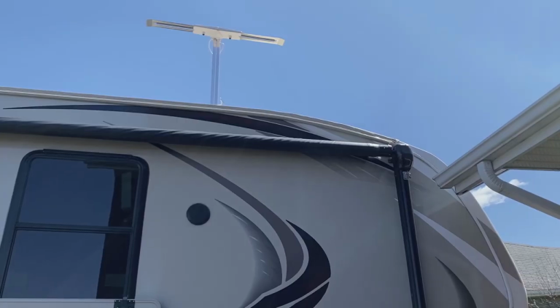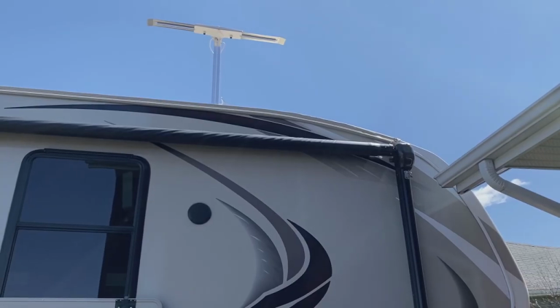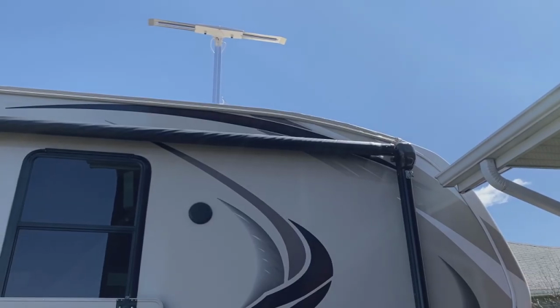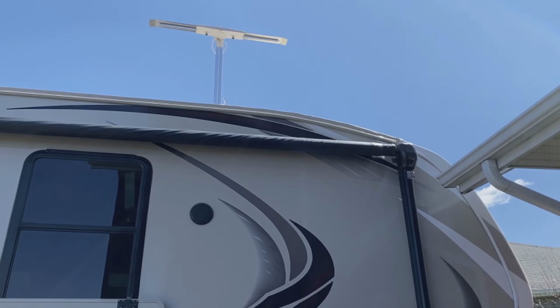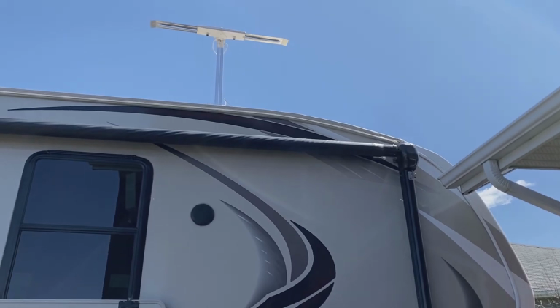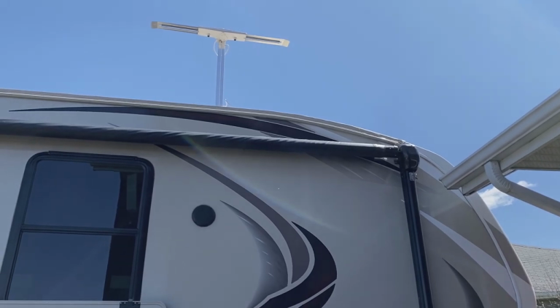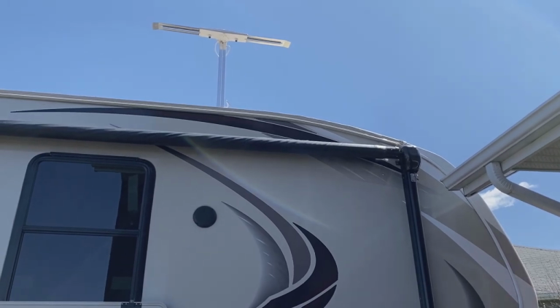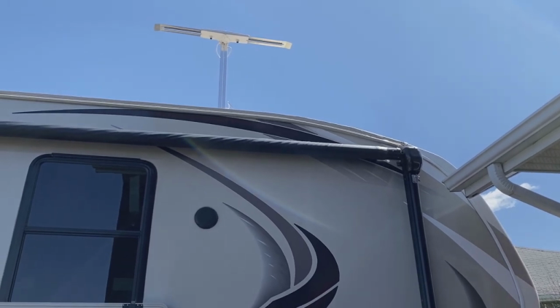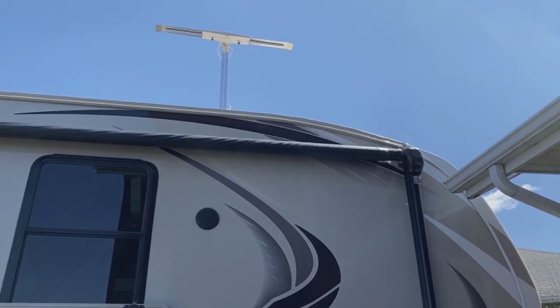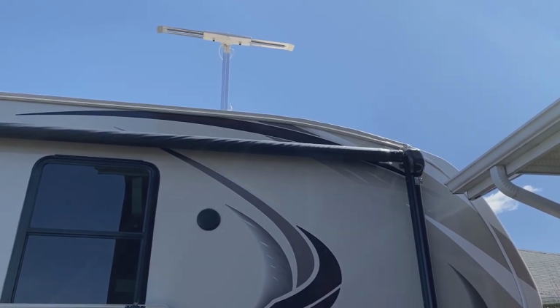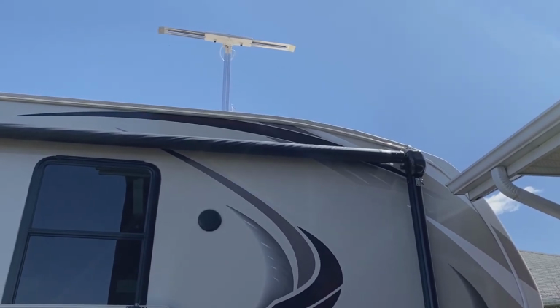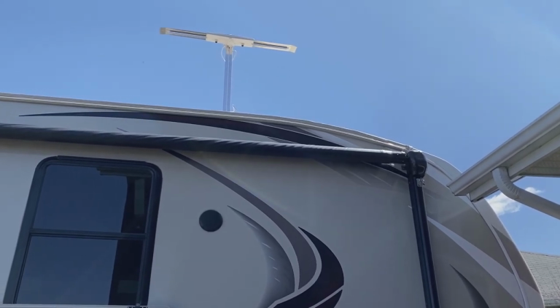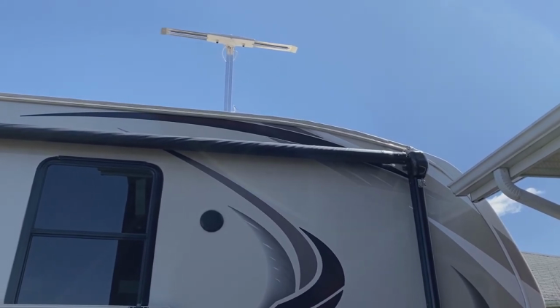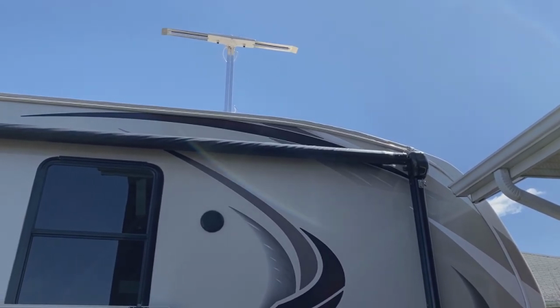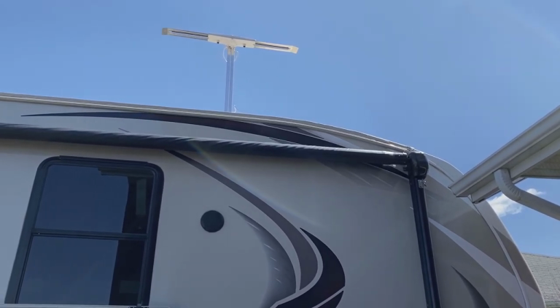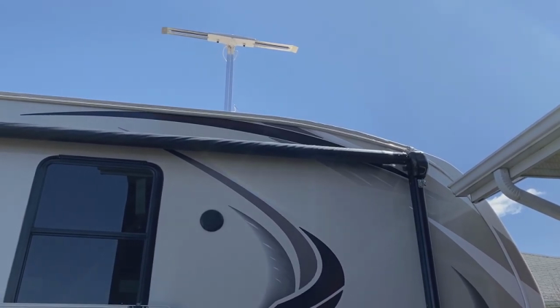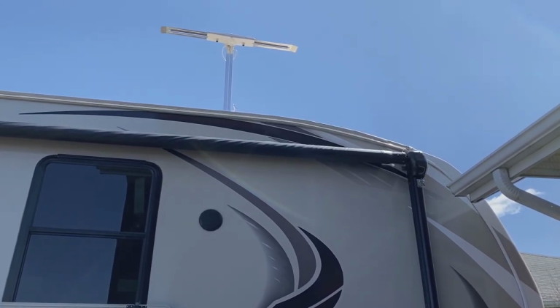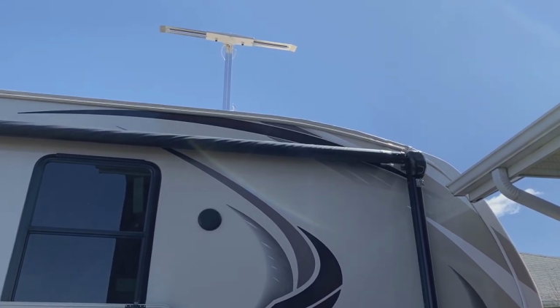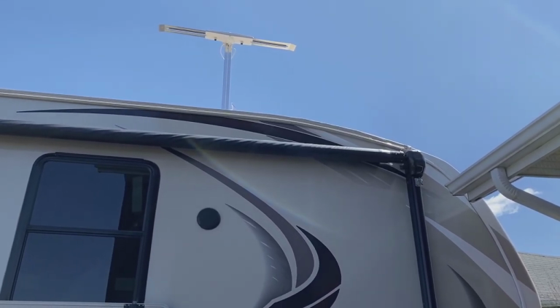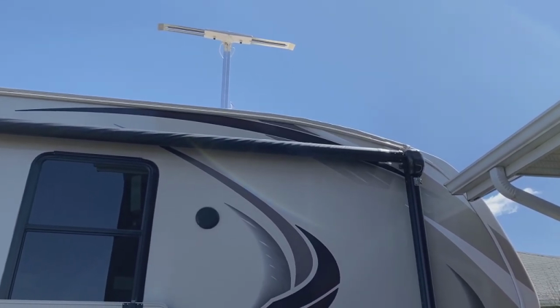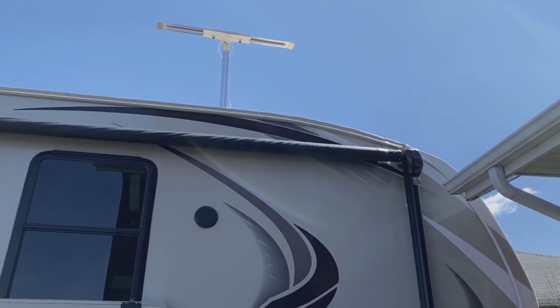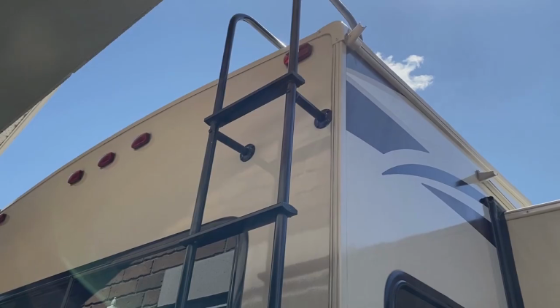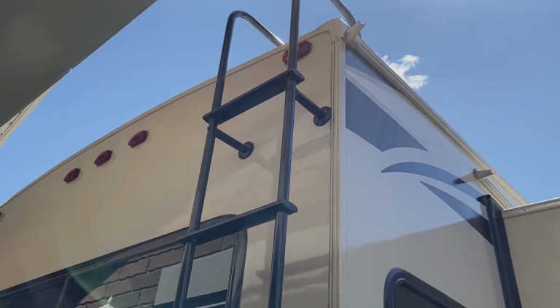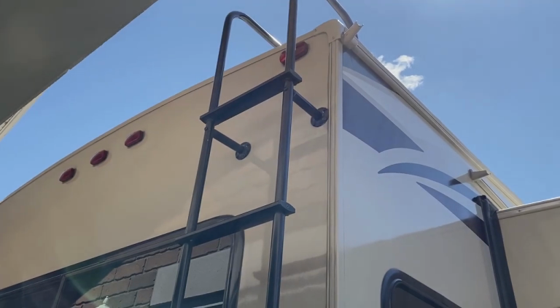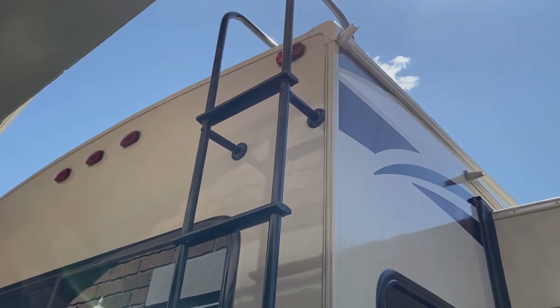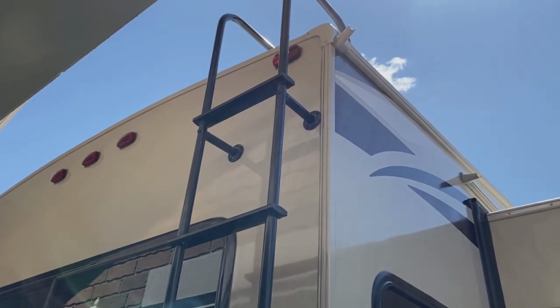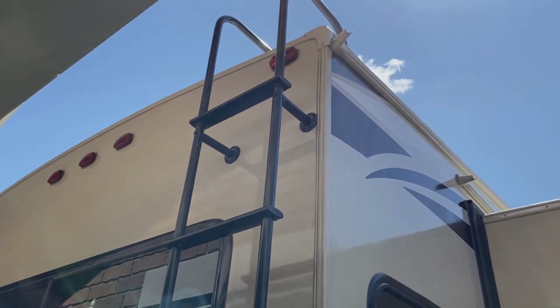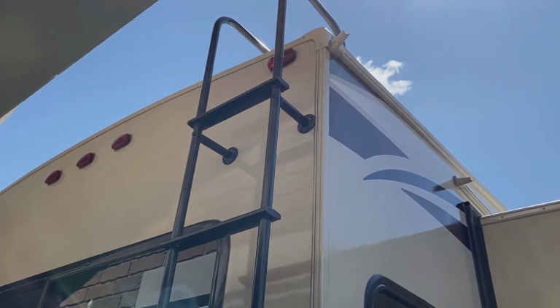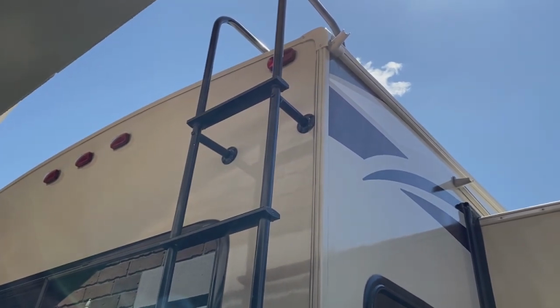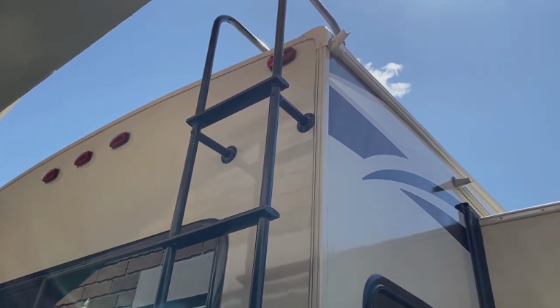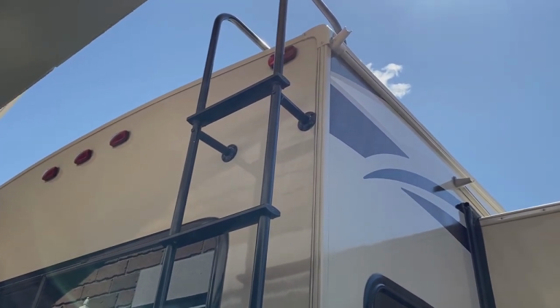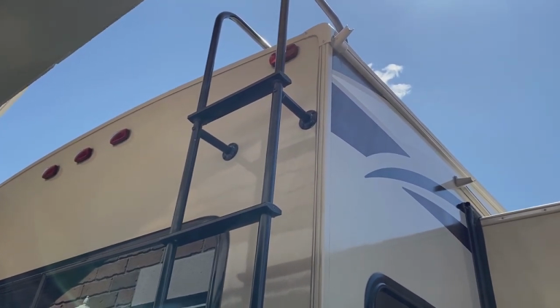What we're replacing today is this stock antenna that came on this 2014 fifth wheel. Let's get up the ladder, get on the roof, and get the job done.